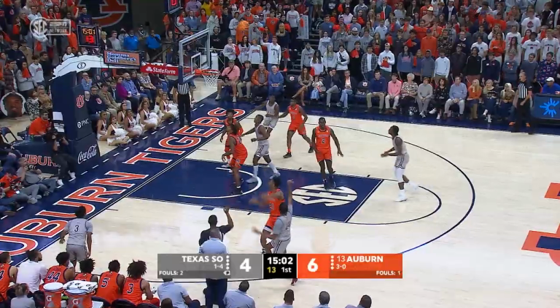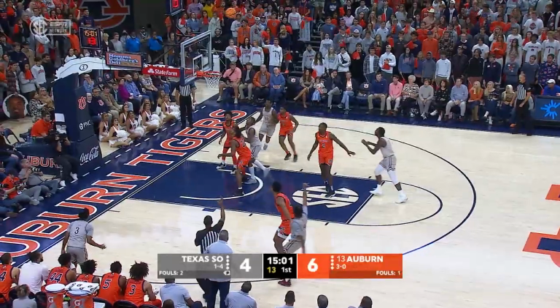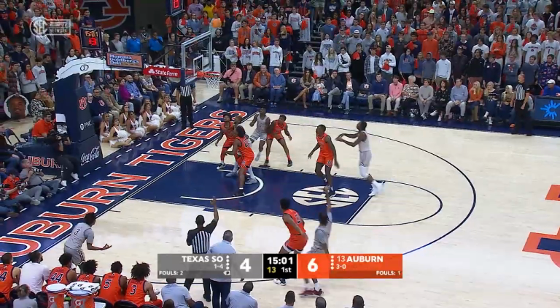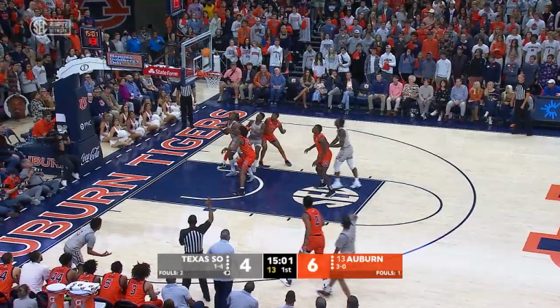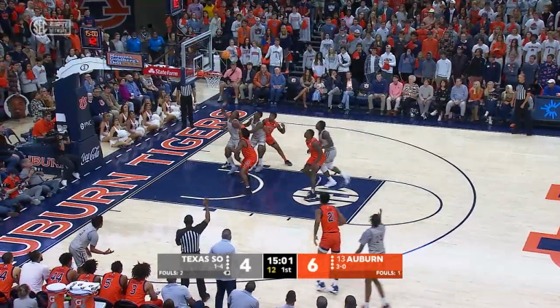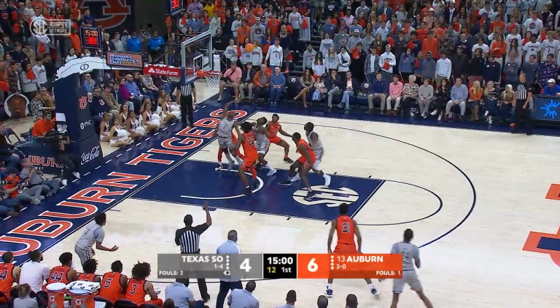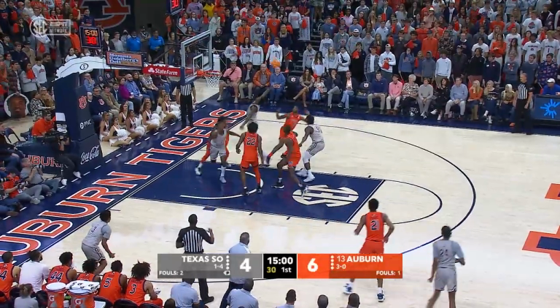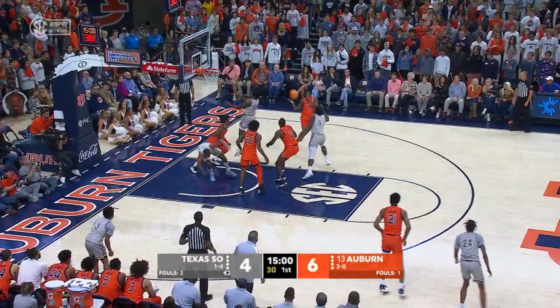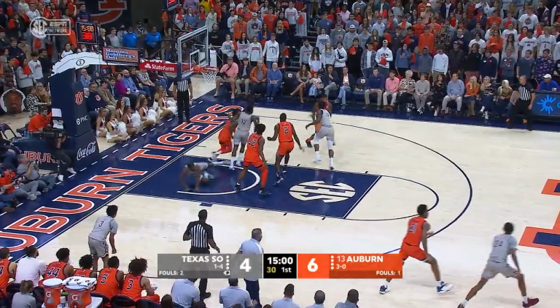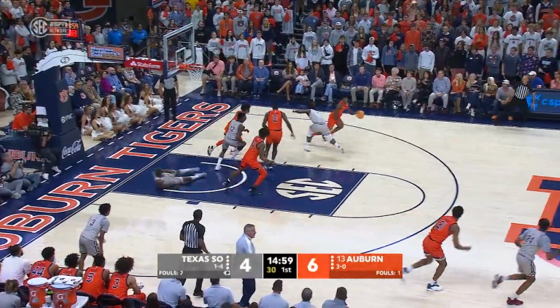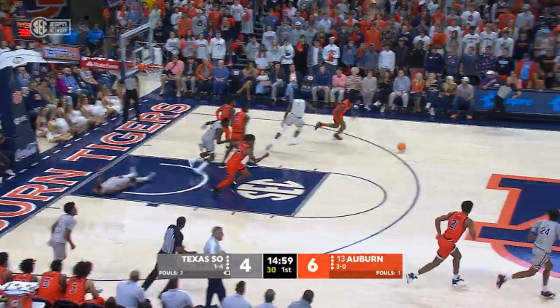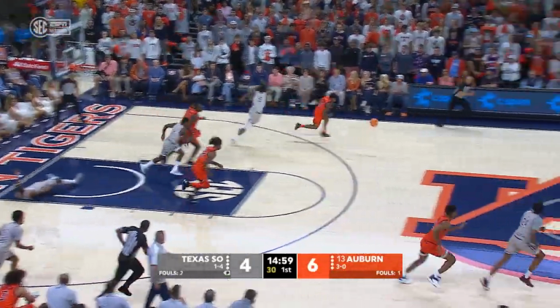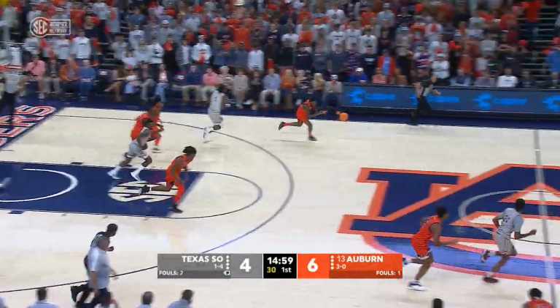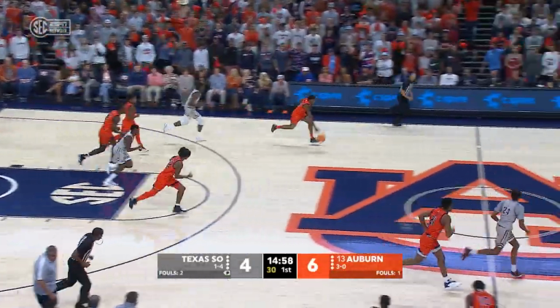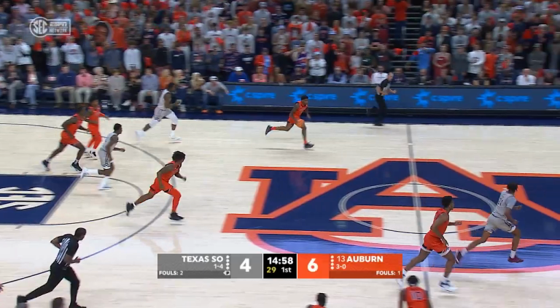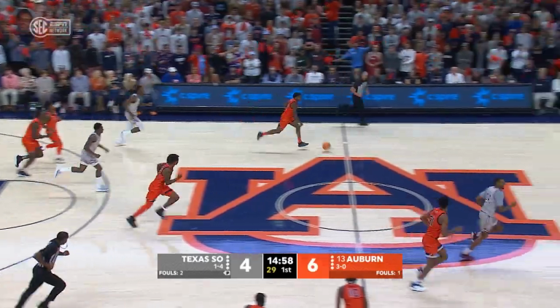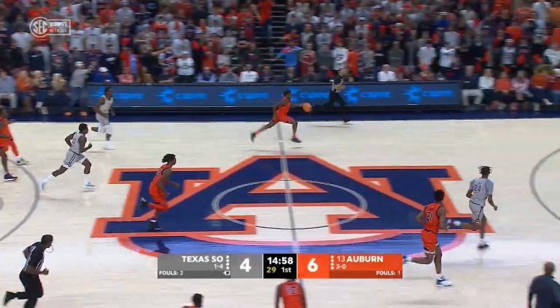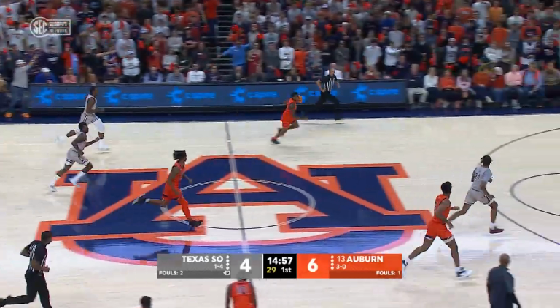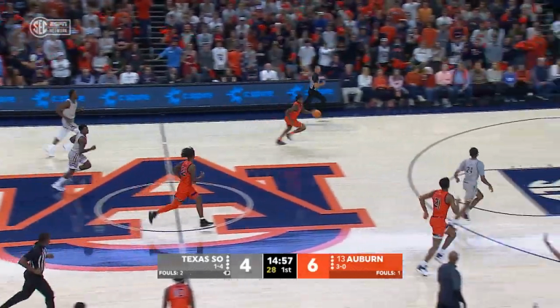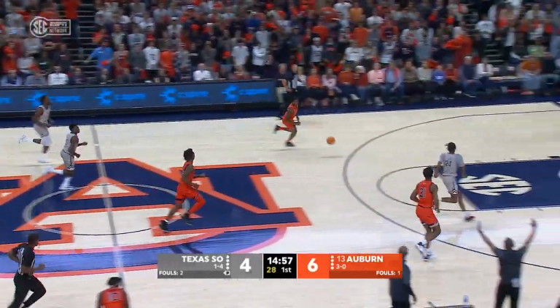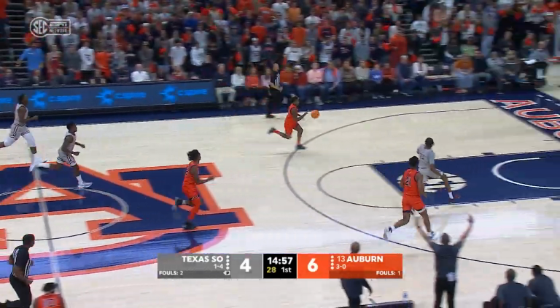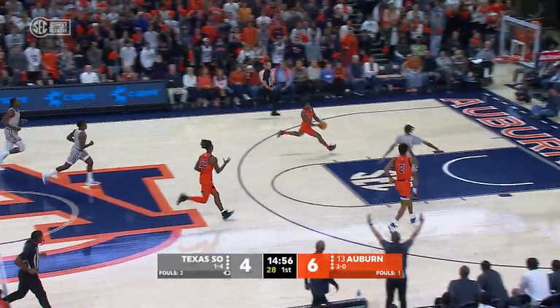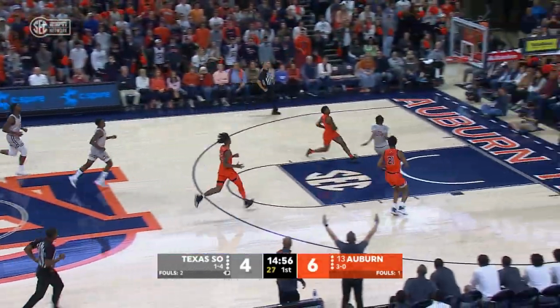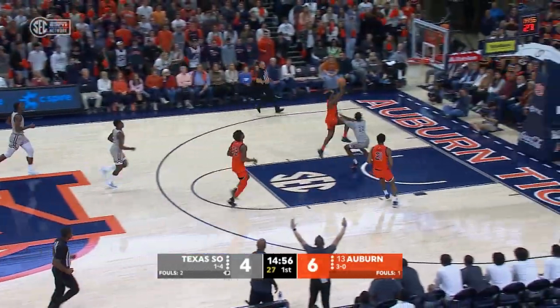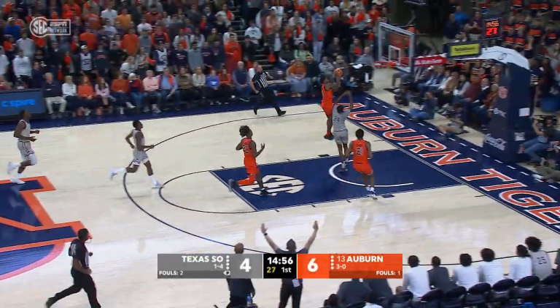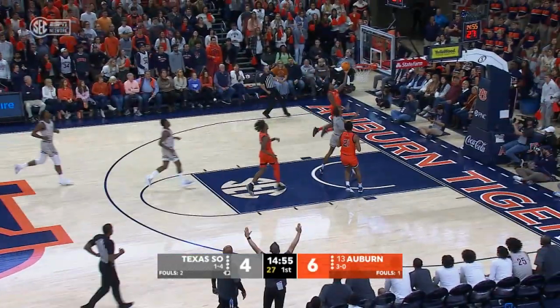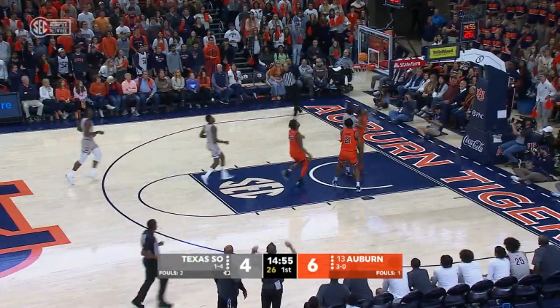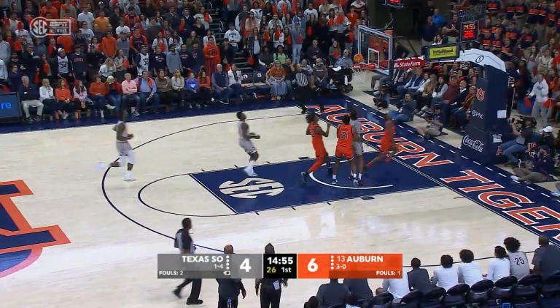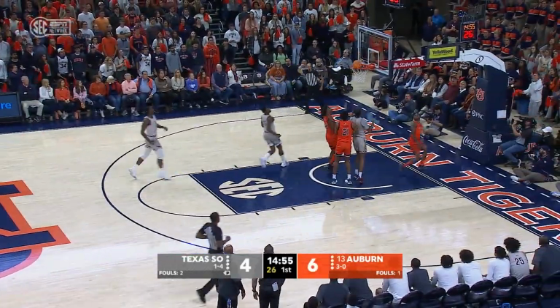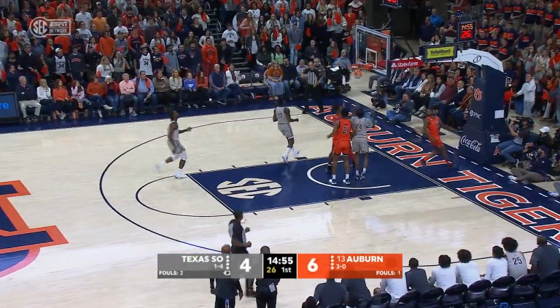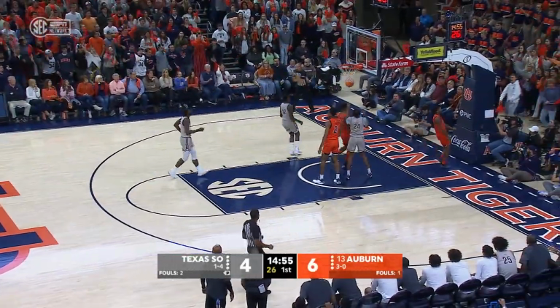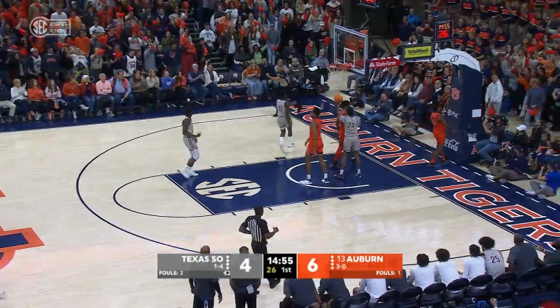He's open for a three, he misses it long. Rebound KD. Three on one the other way — KD drives to the hole with the left hand. He scores!